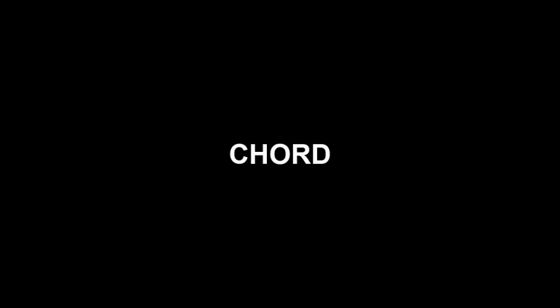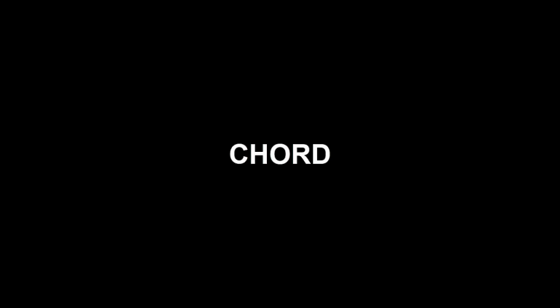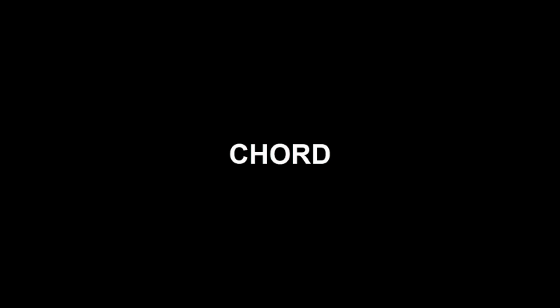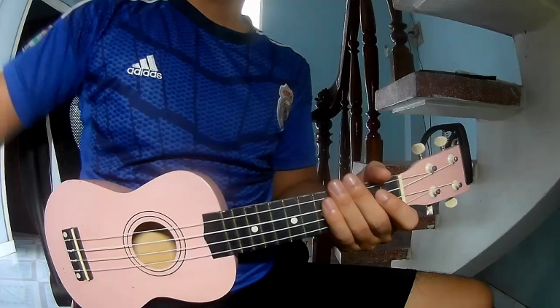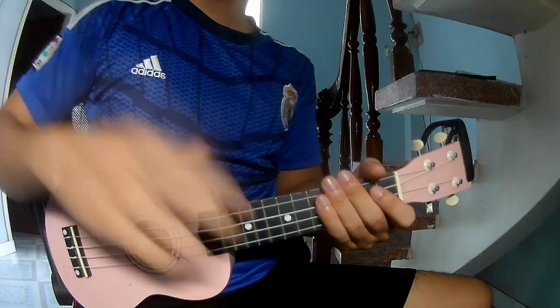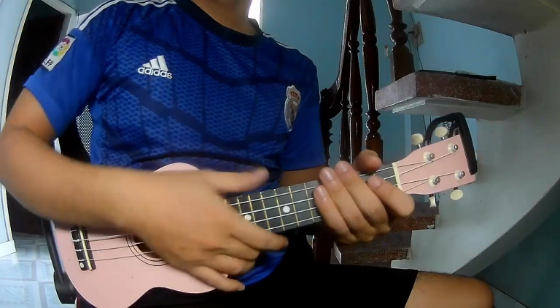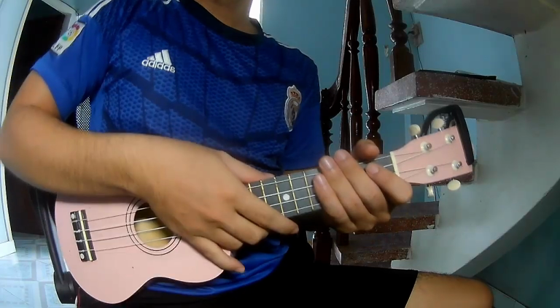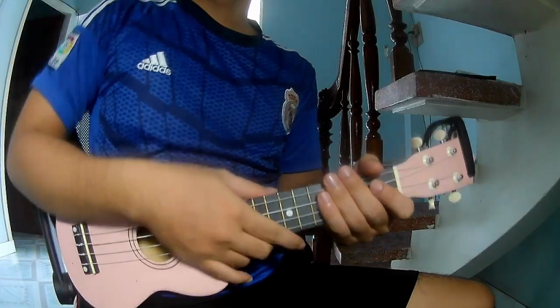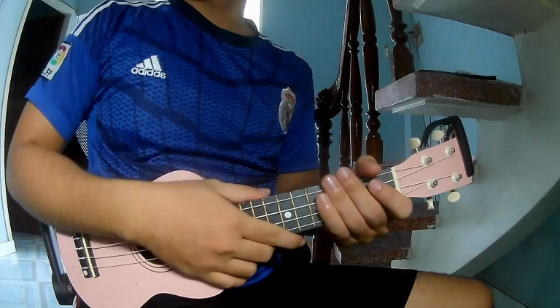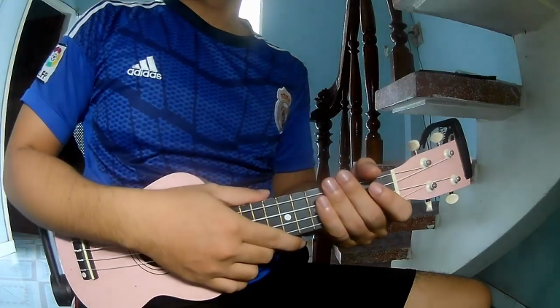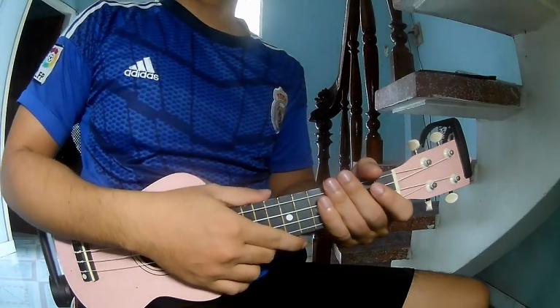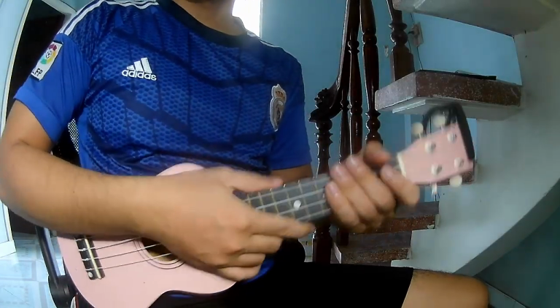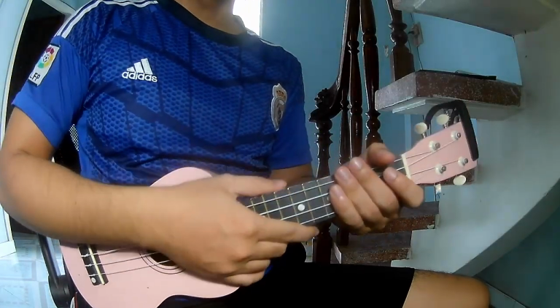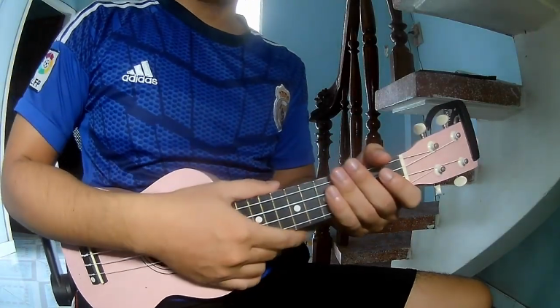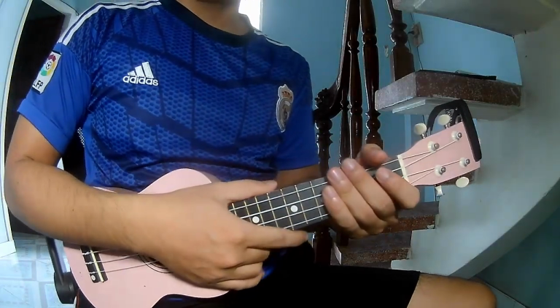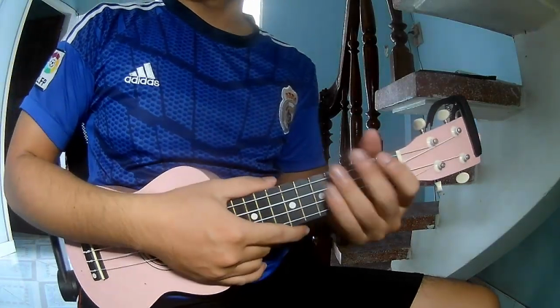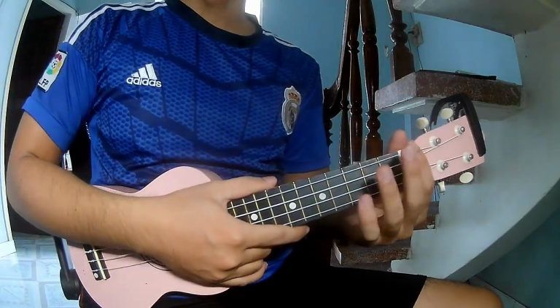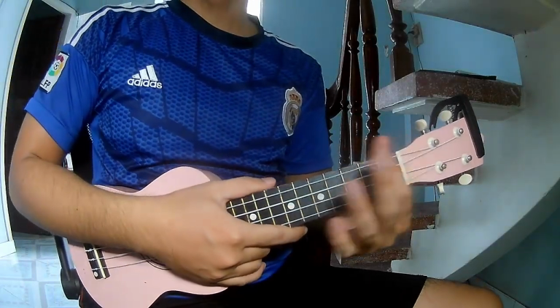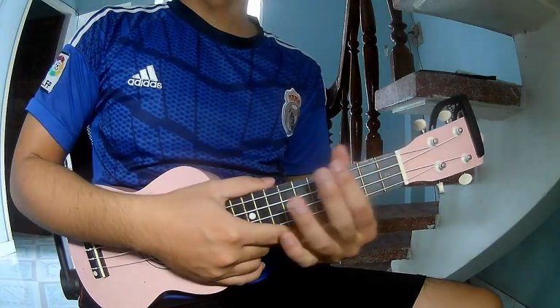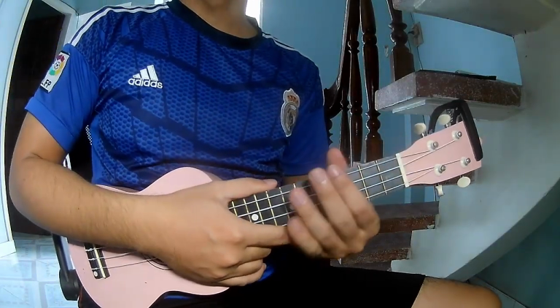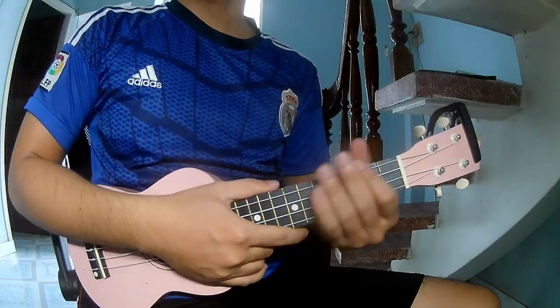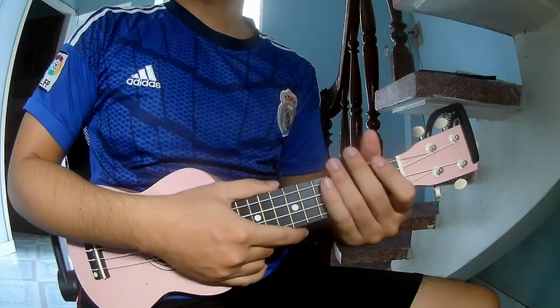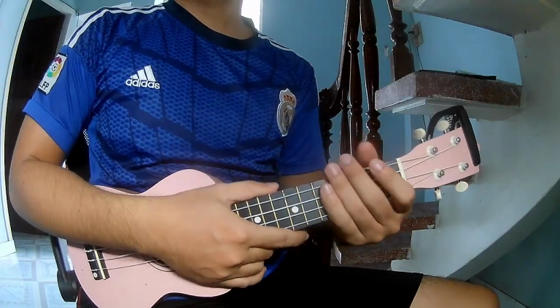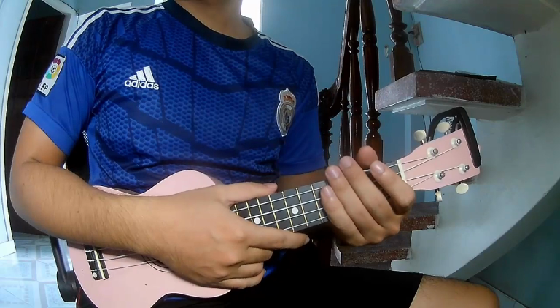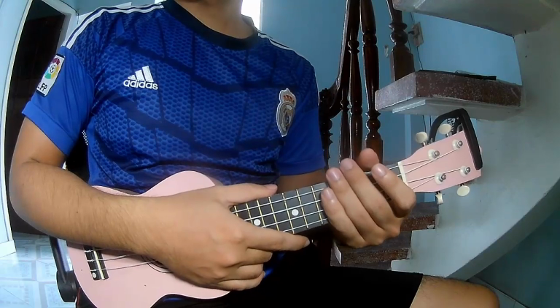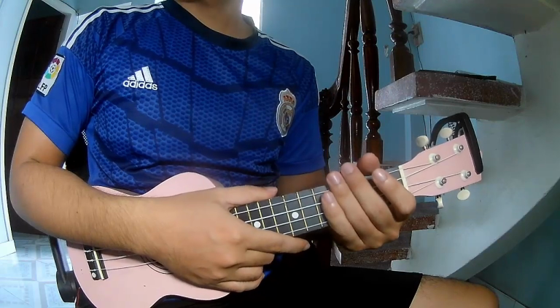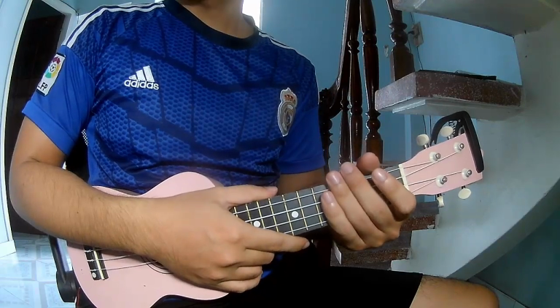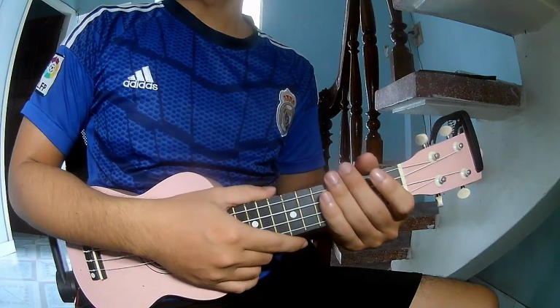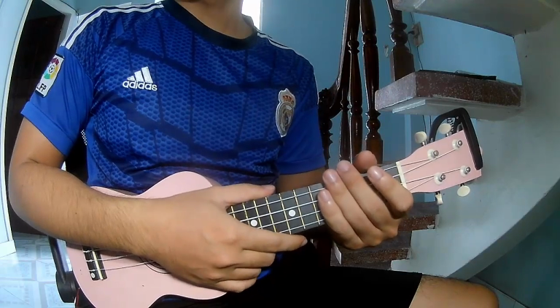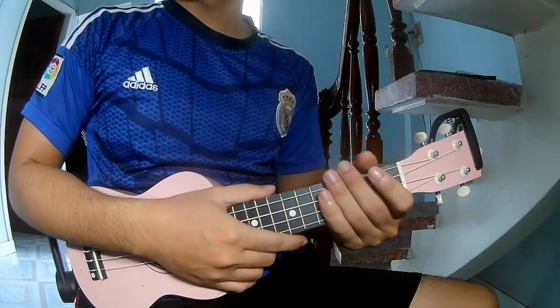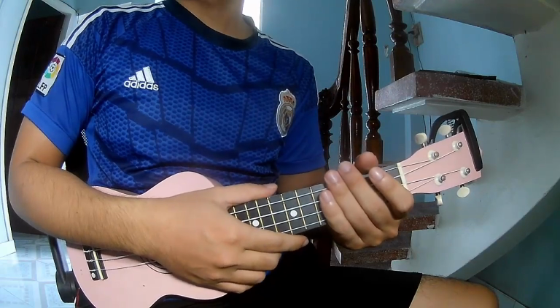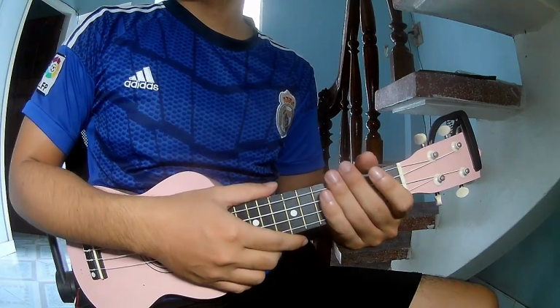Hi everyone, today I will show how to play 'That's On Me' by Aceron. First, don't use a capo.